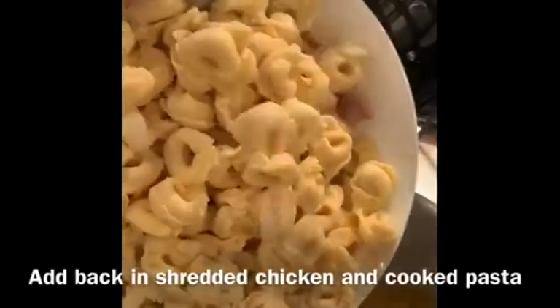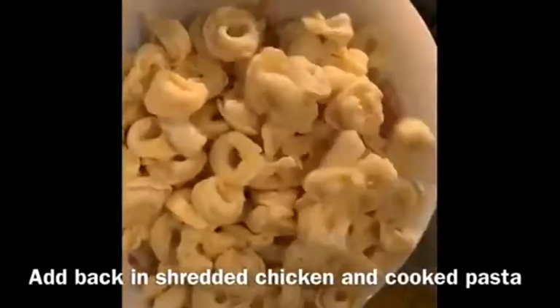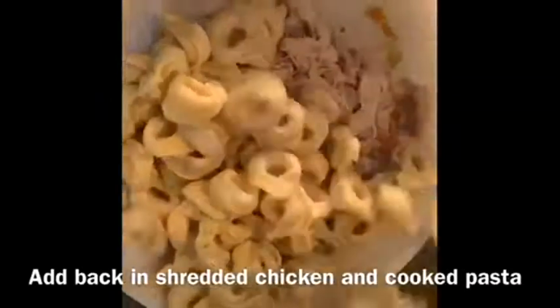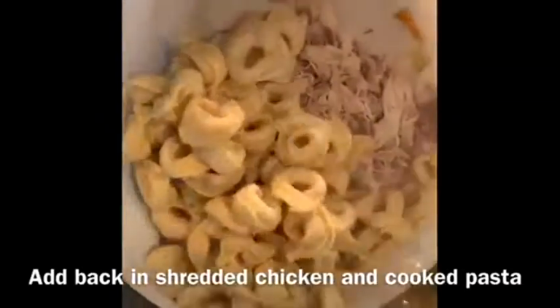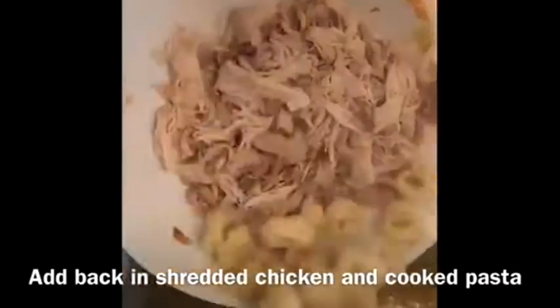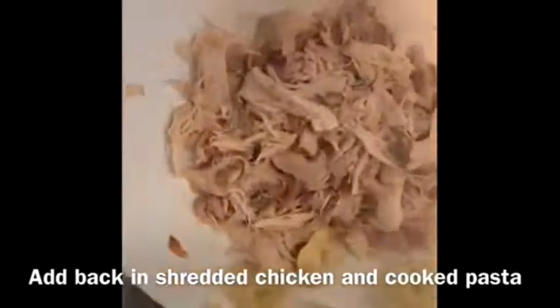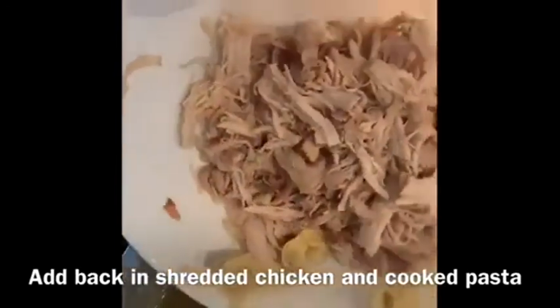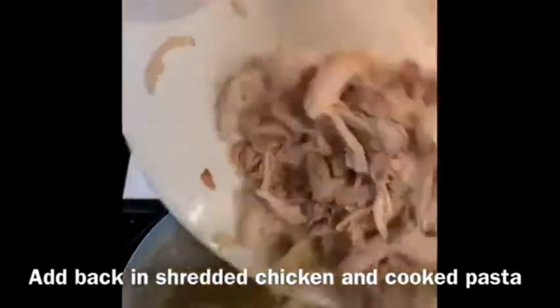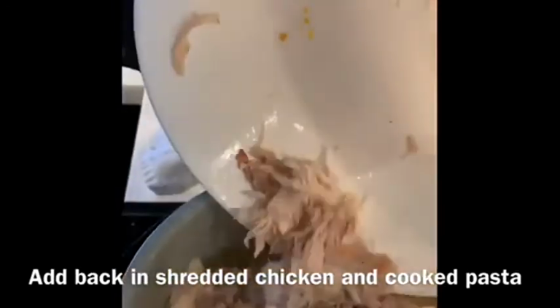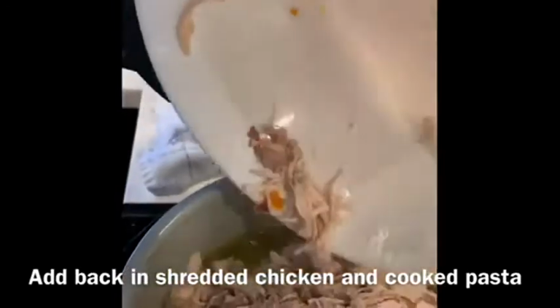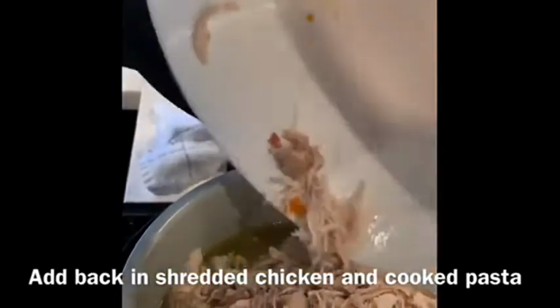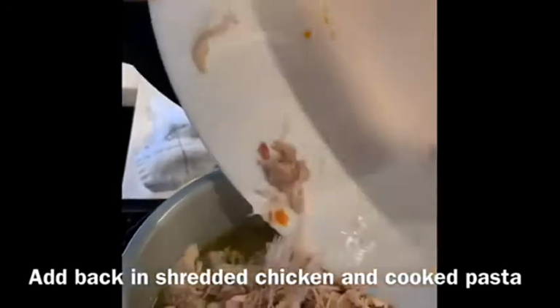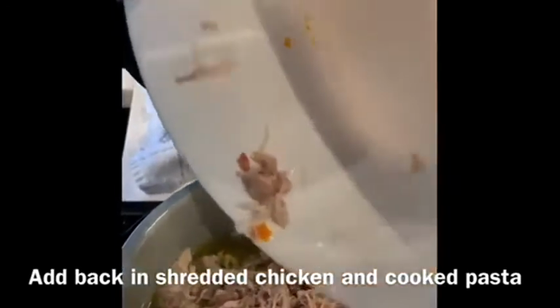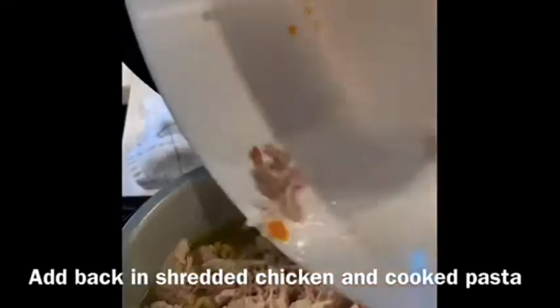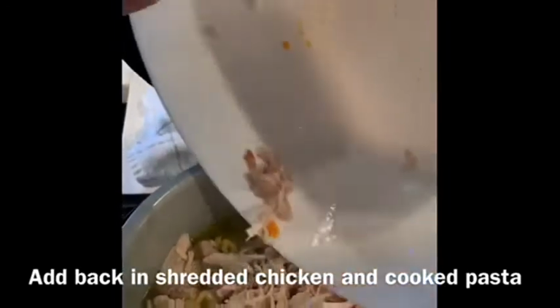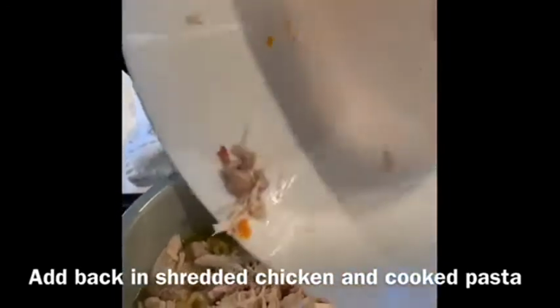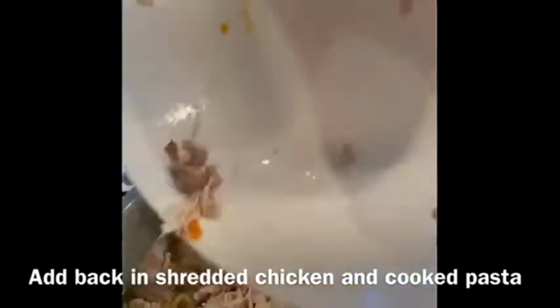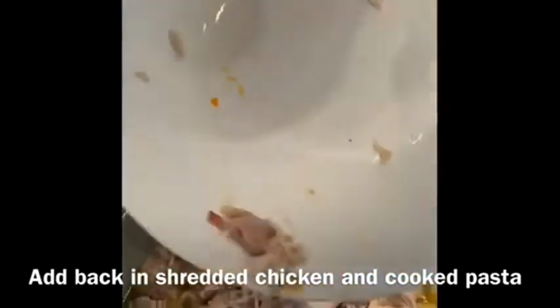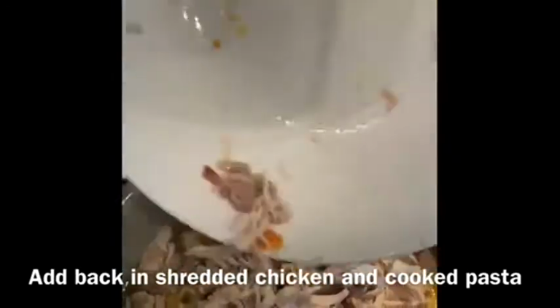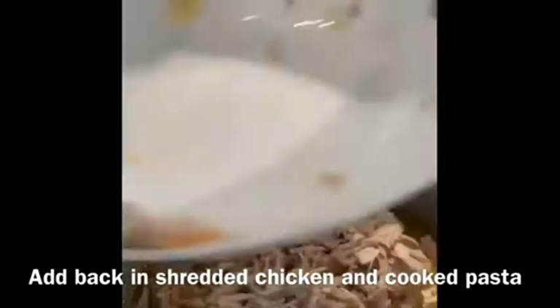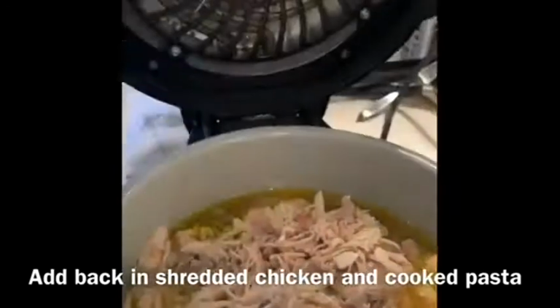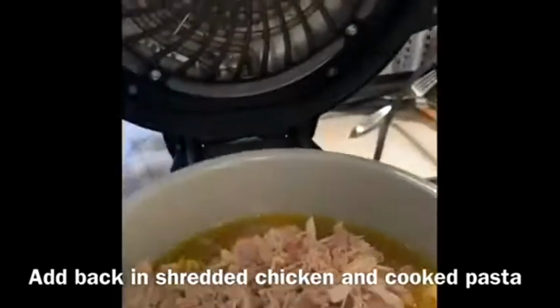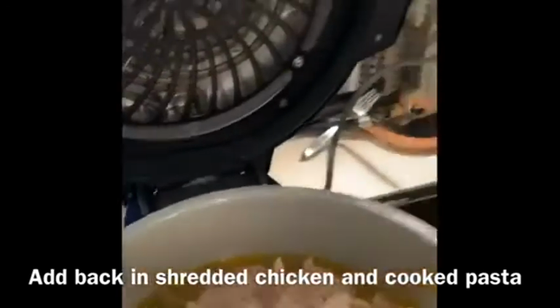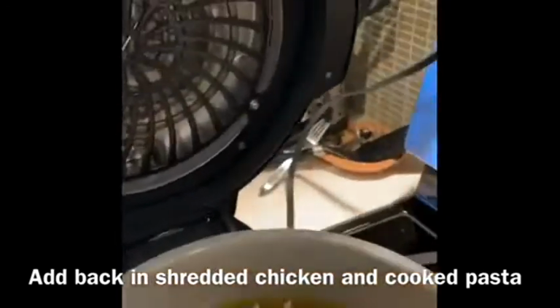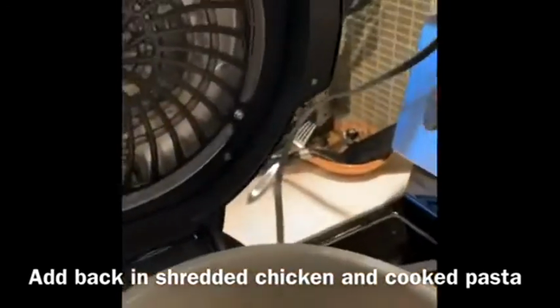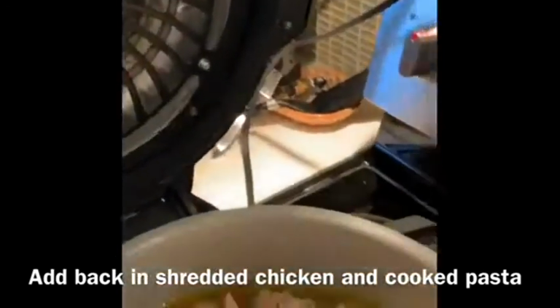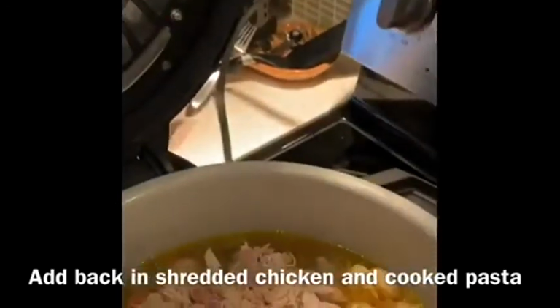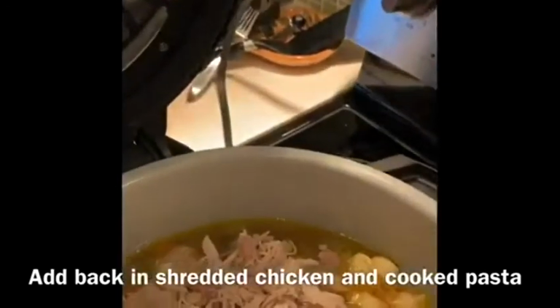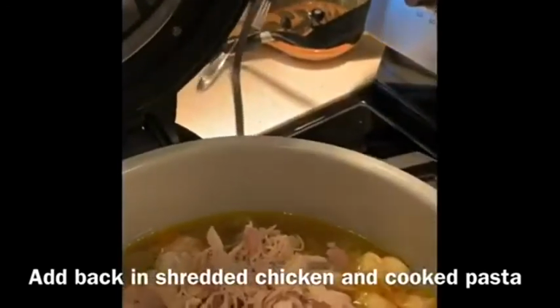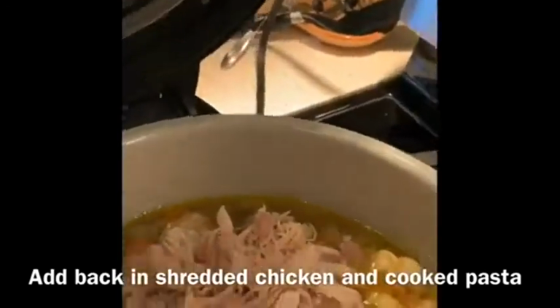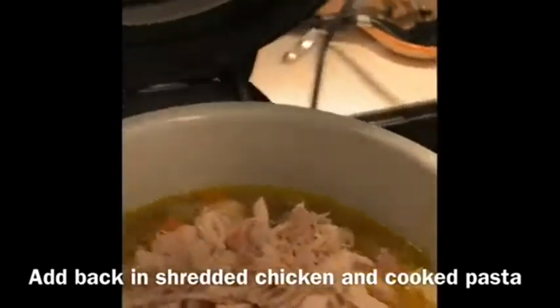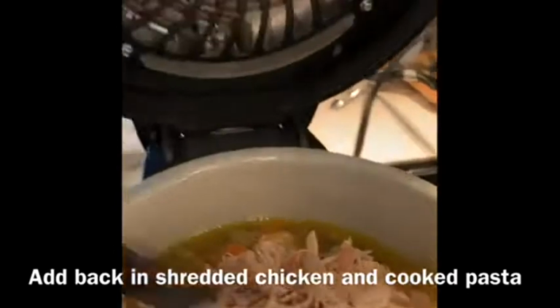And there you have it. Soup ready and all in one simple to use appliance. Five stars all the way.